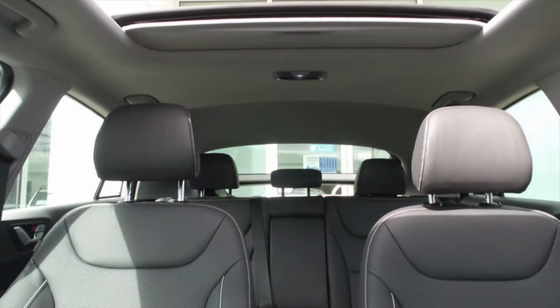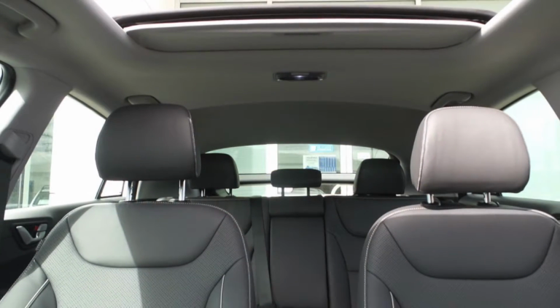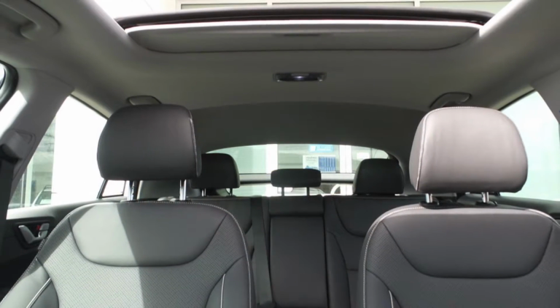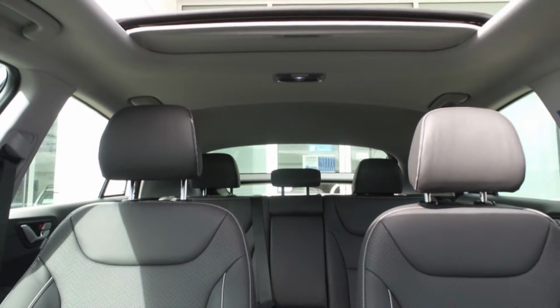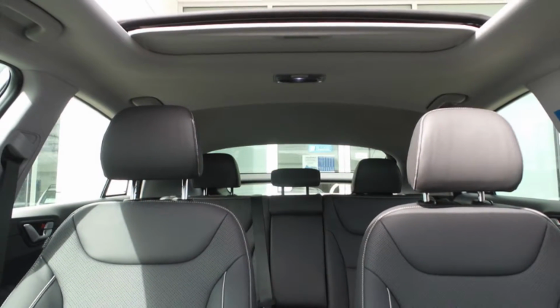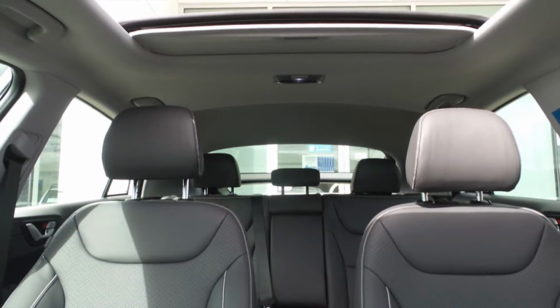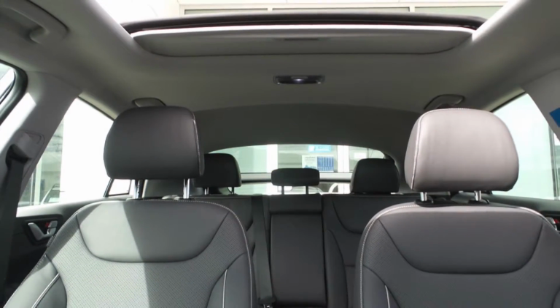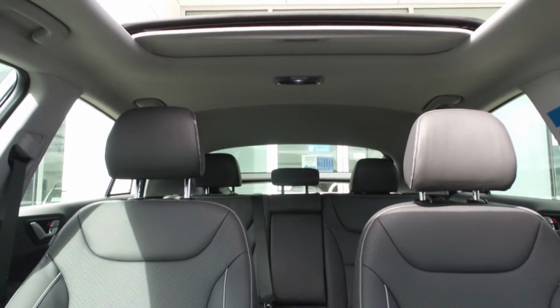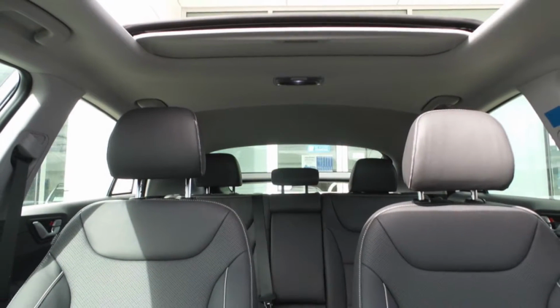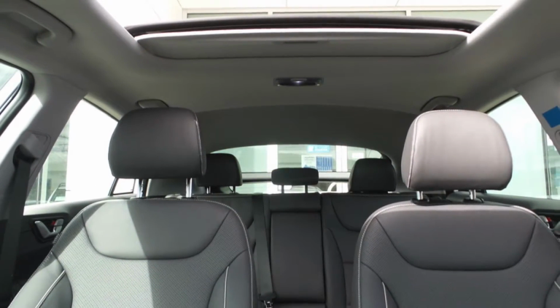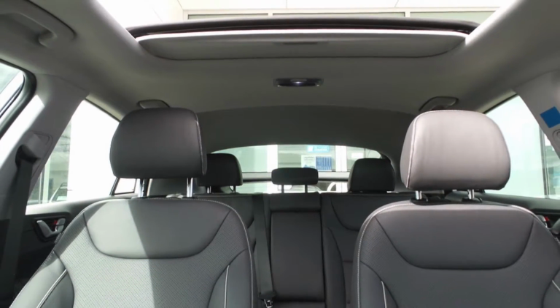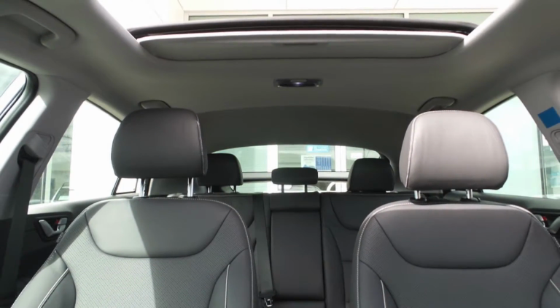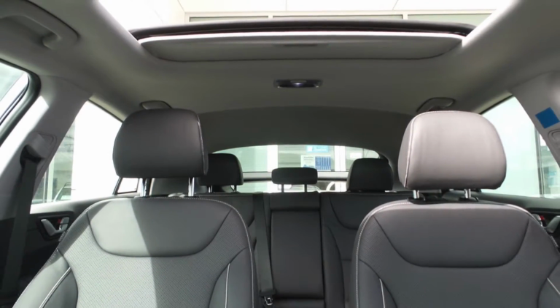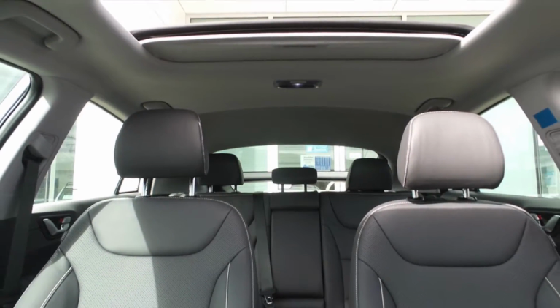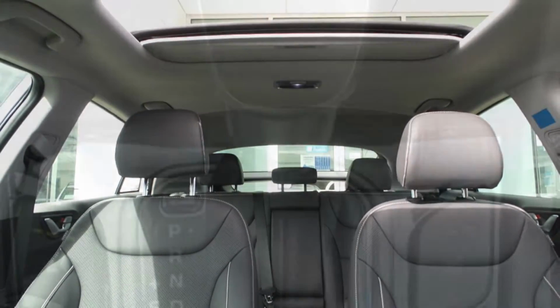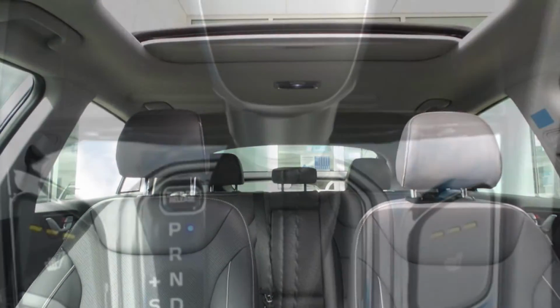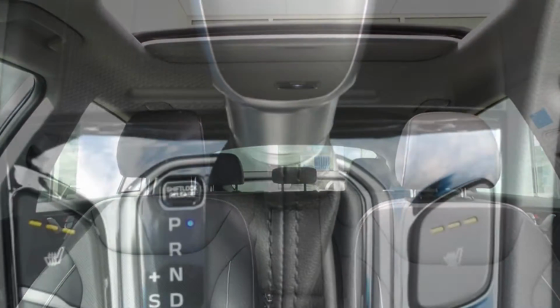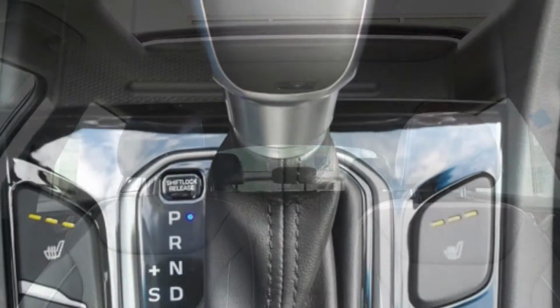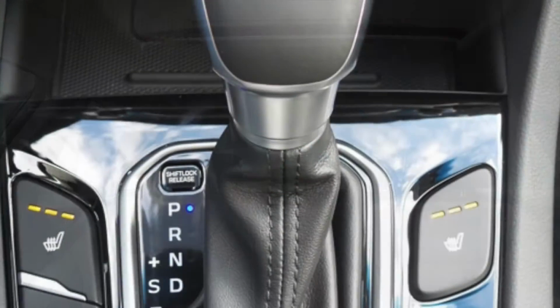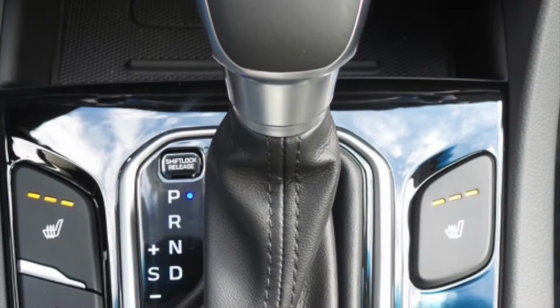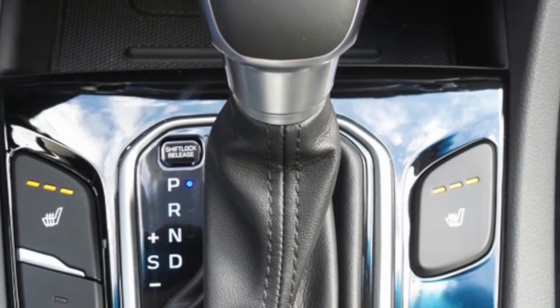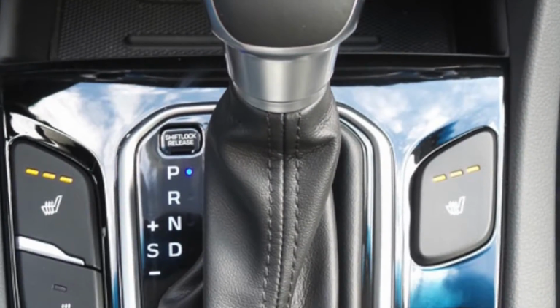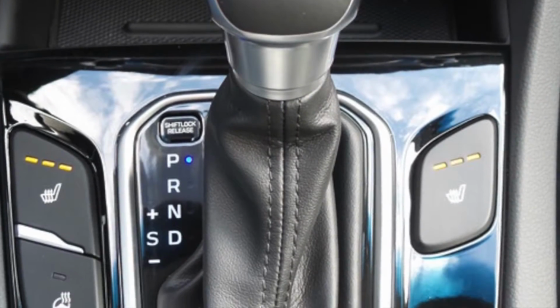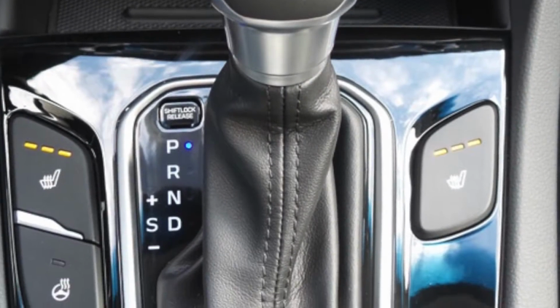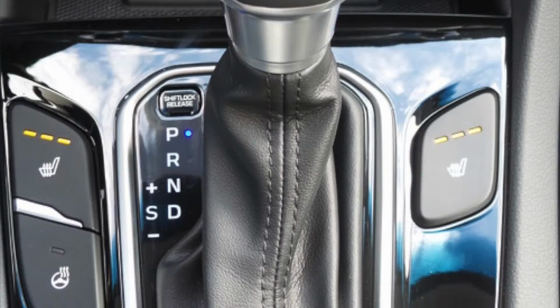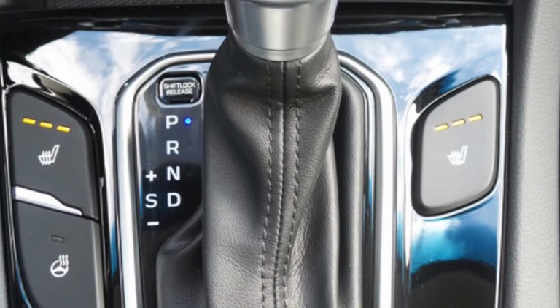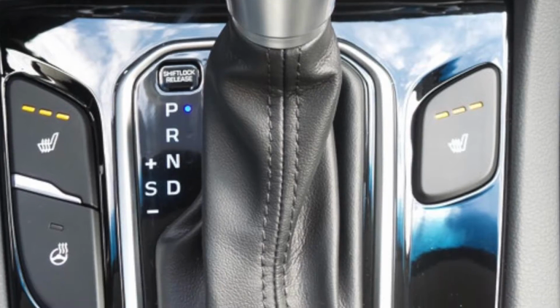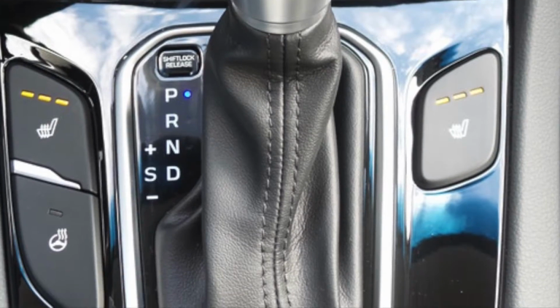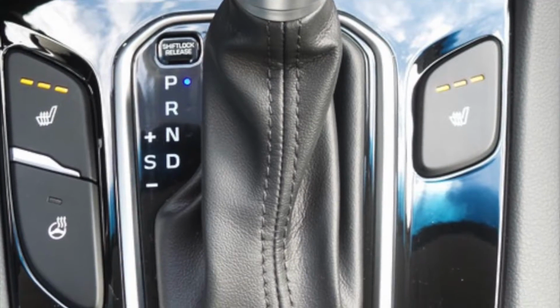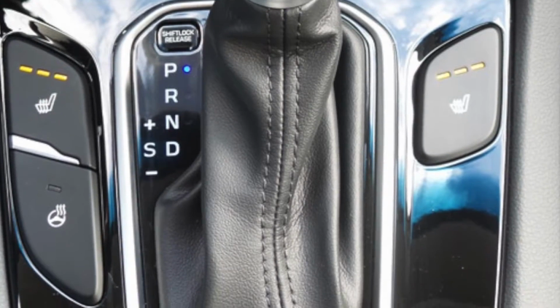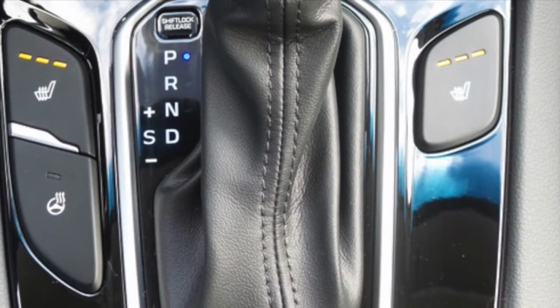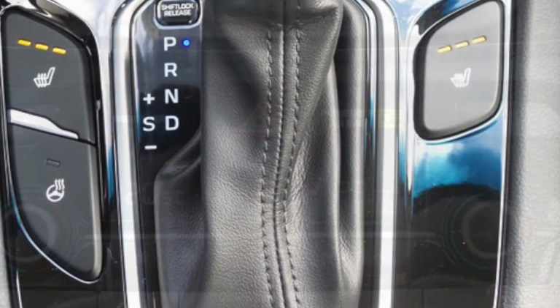You can enjoy having heated seats, a heated steering wheel, and a sunroof. The adaptive cruise control system will help you on any drive.